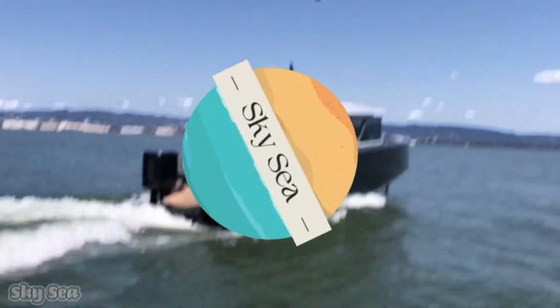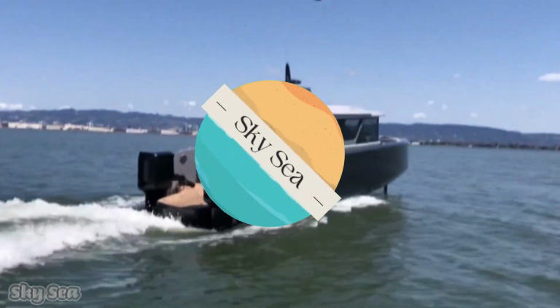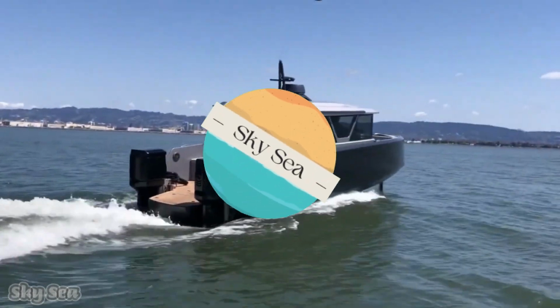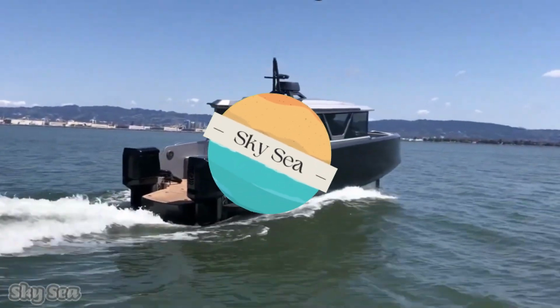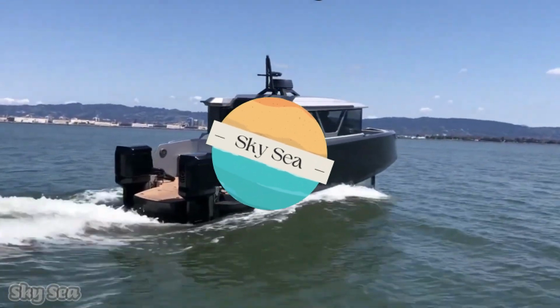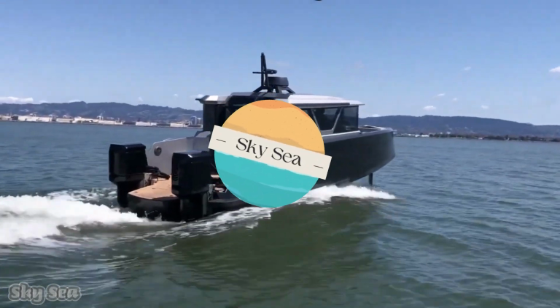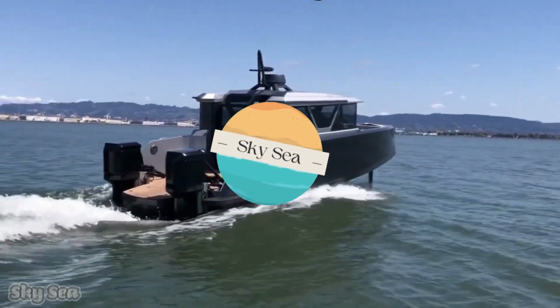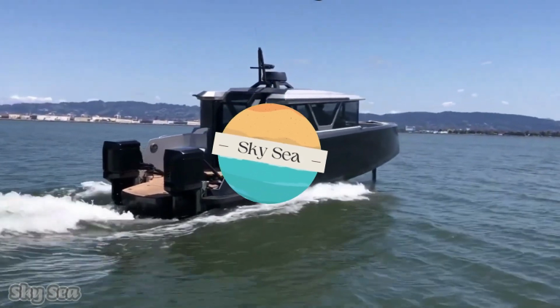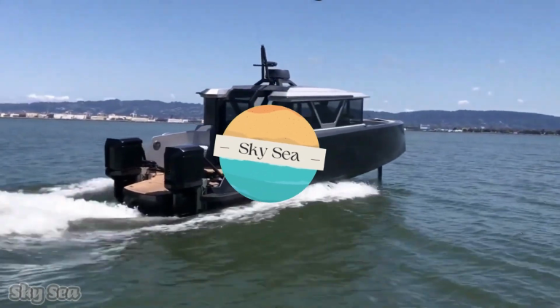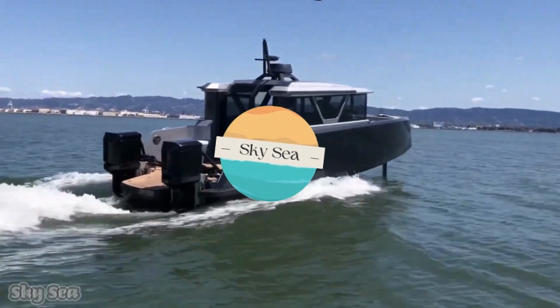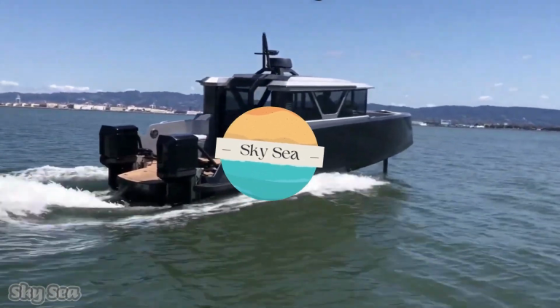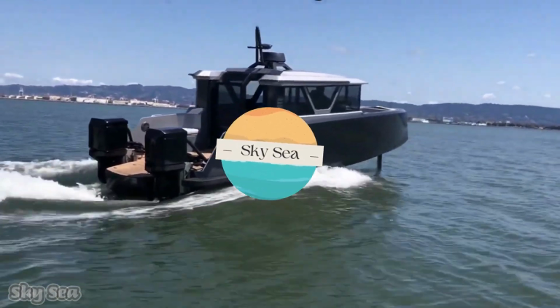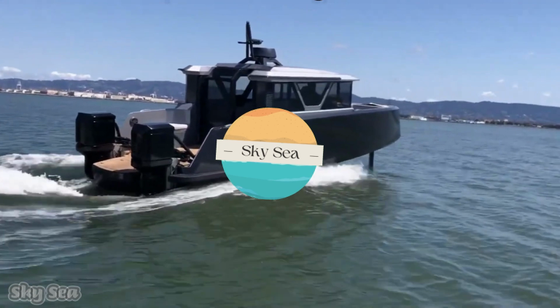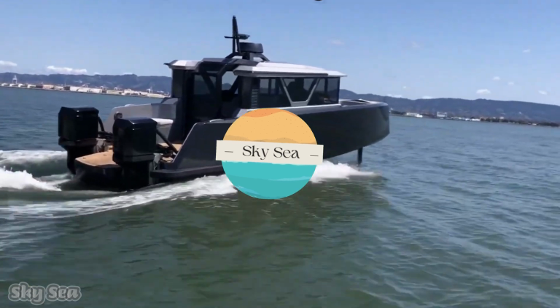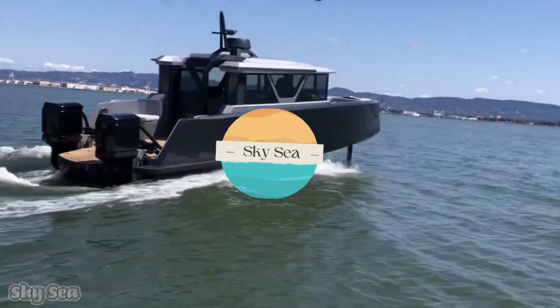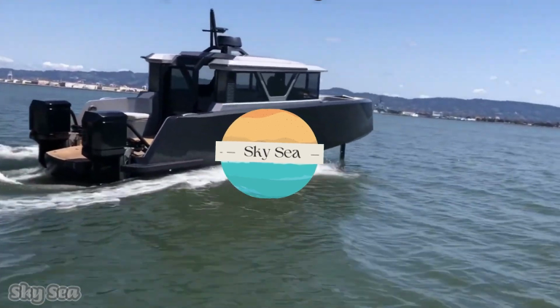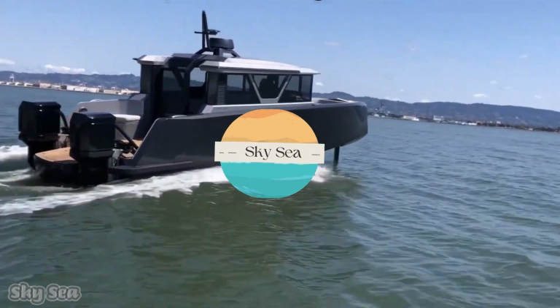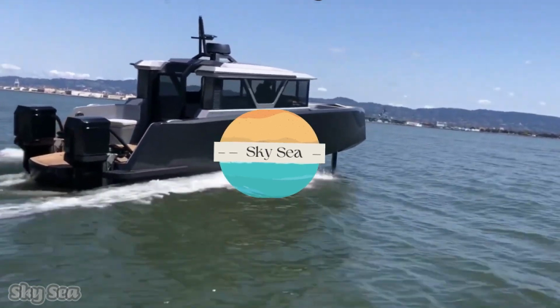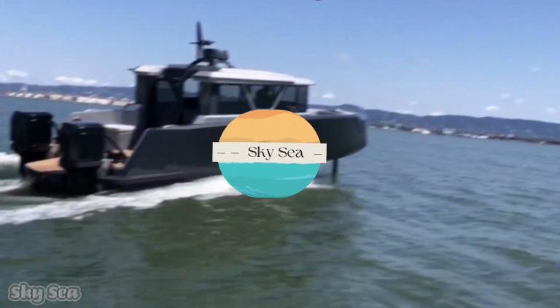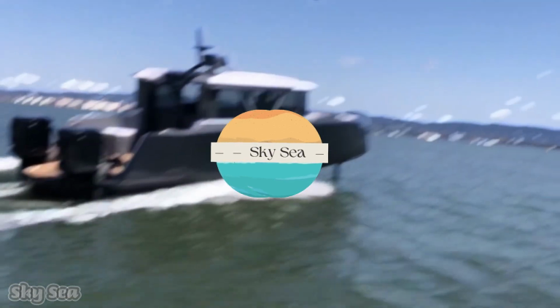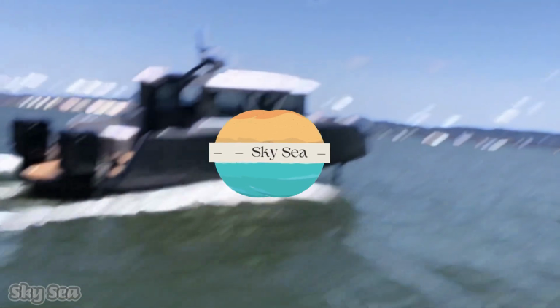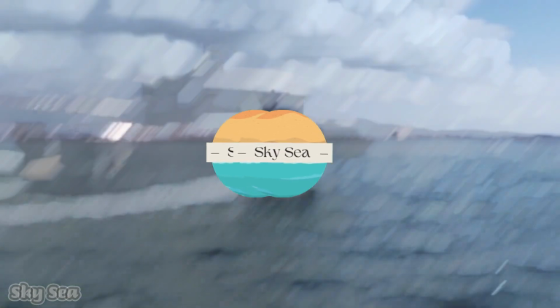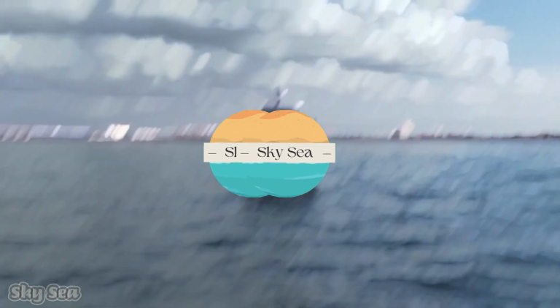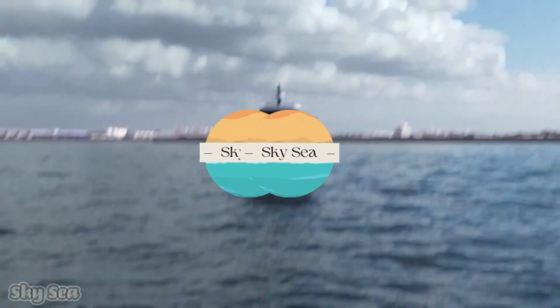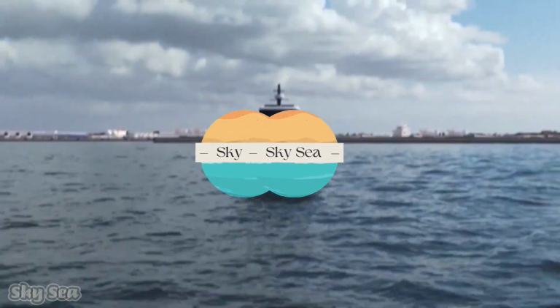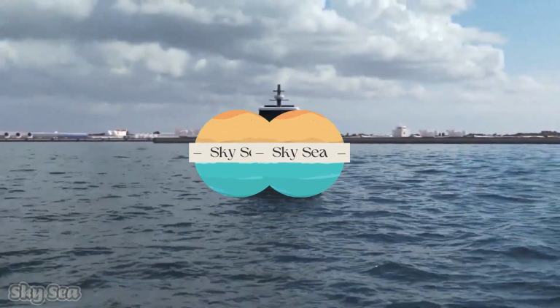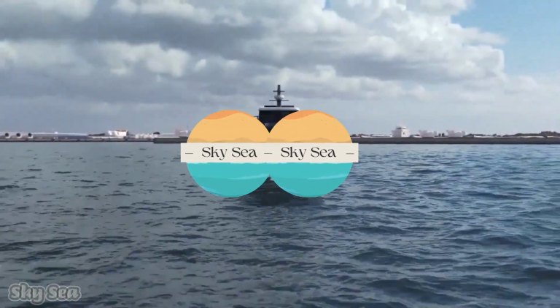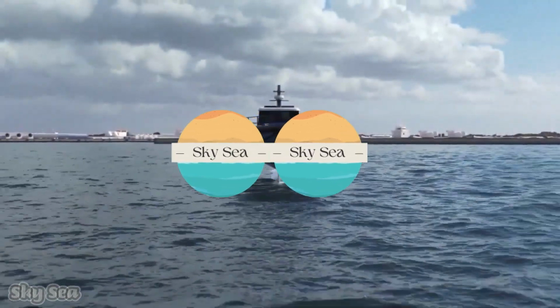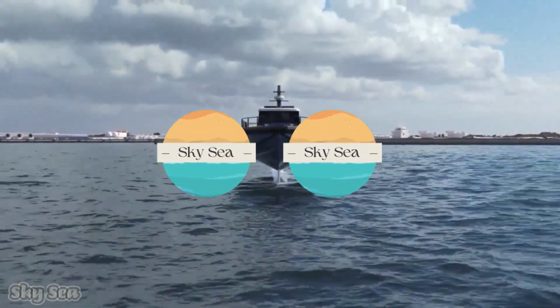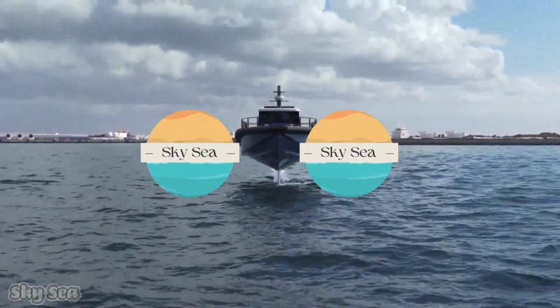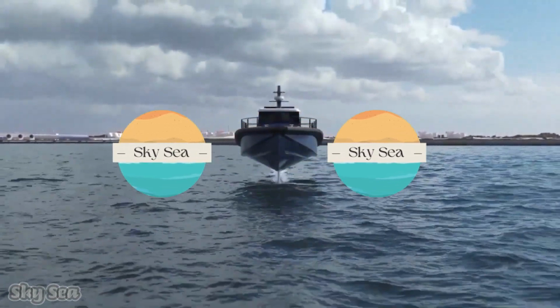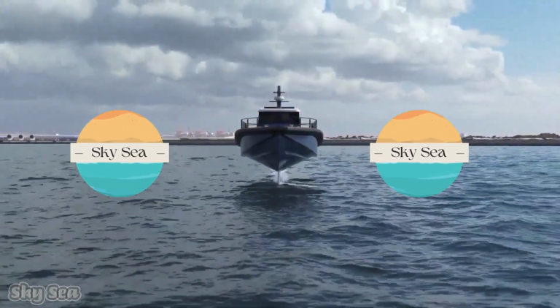Hello! Welcome to SkySea Channel, a channel that always discusses anything about the sea.